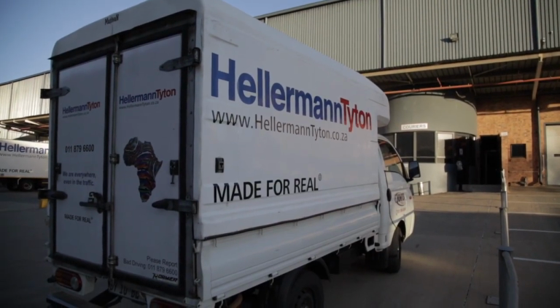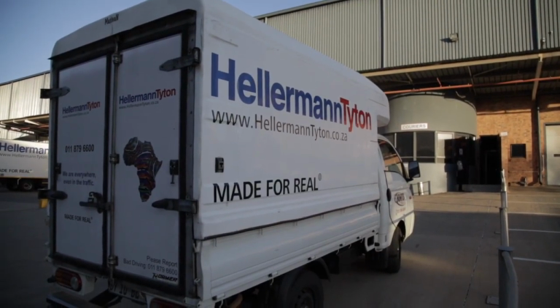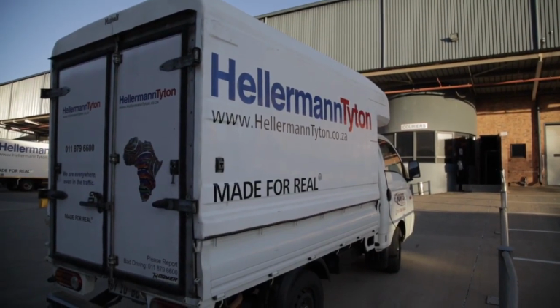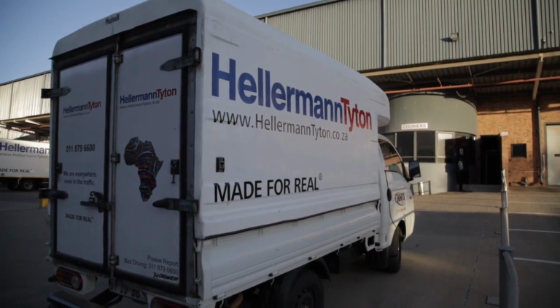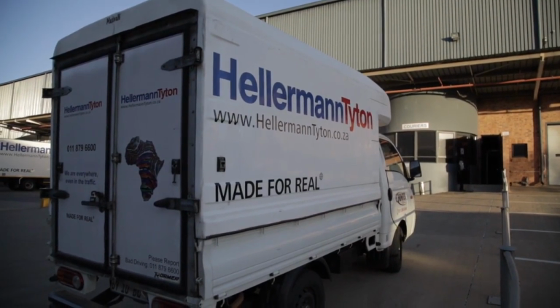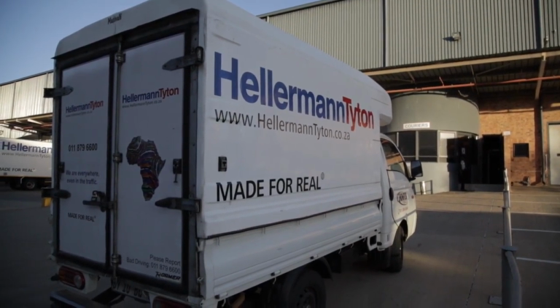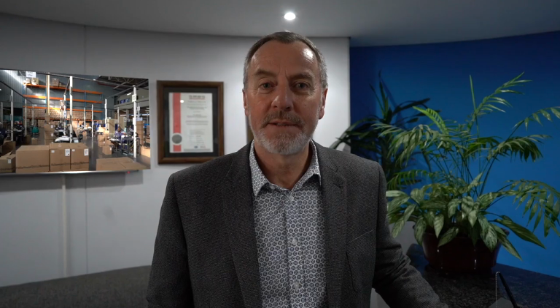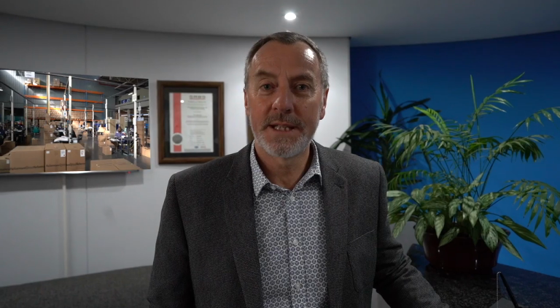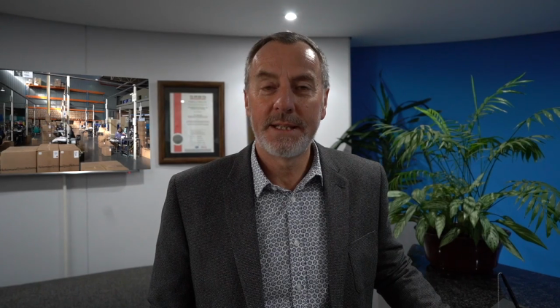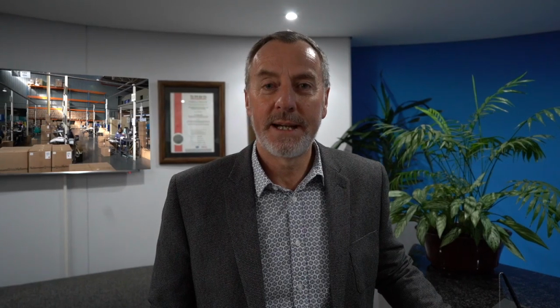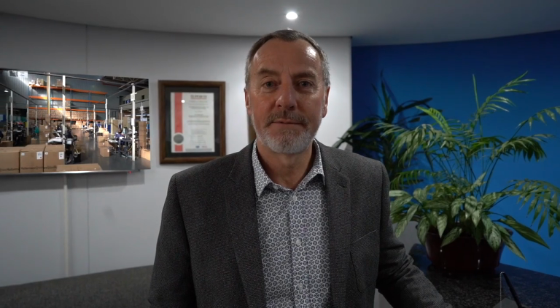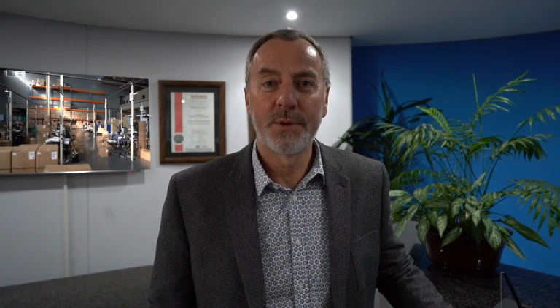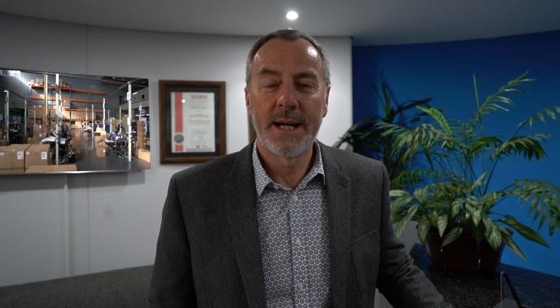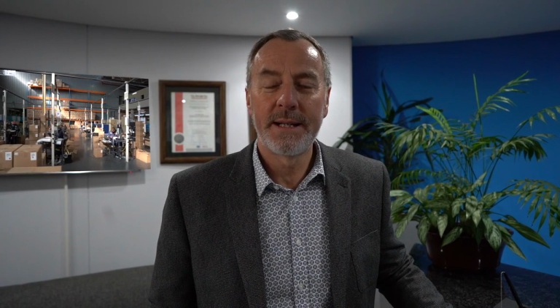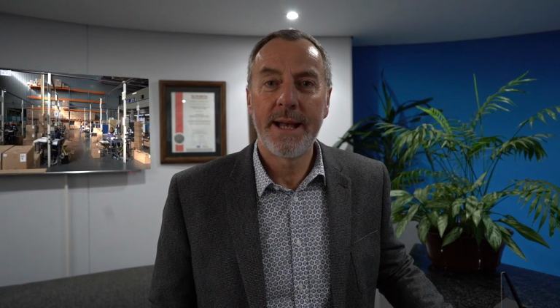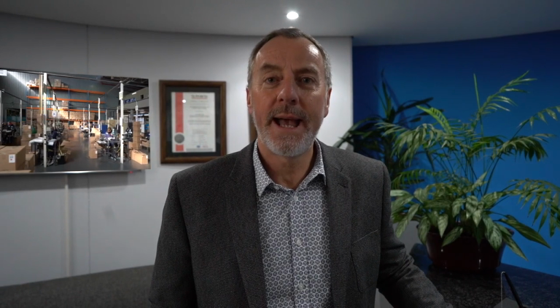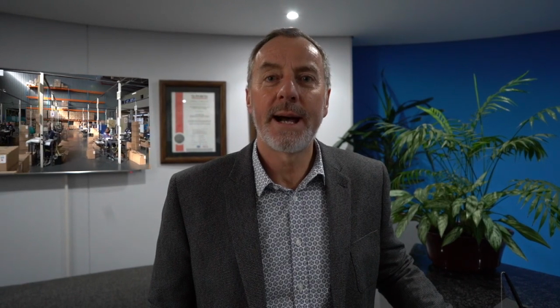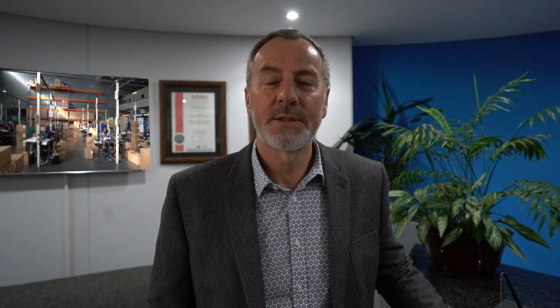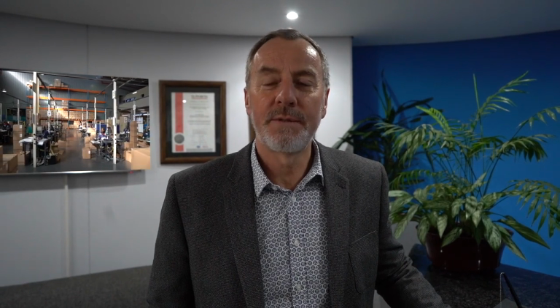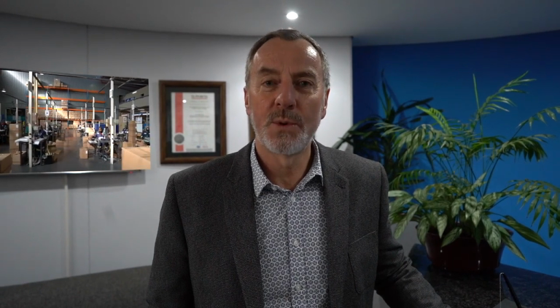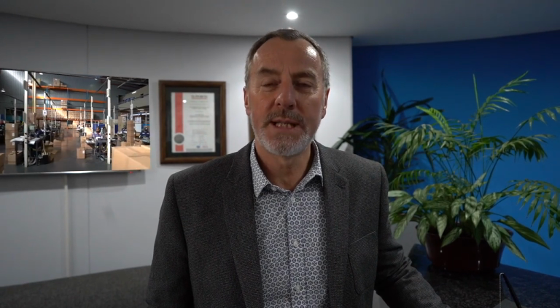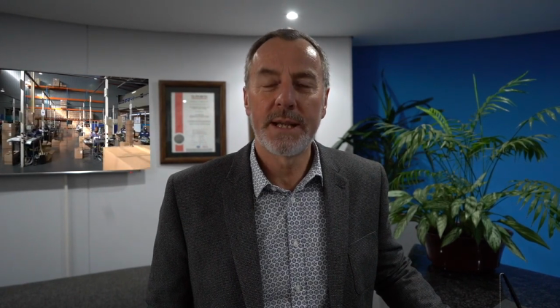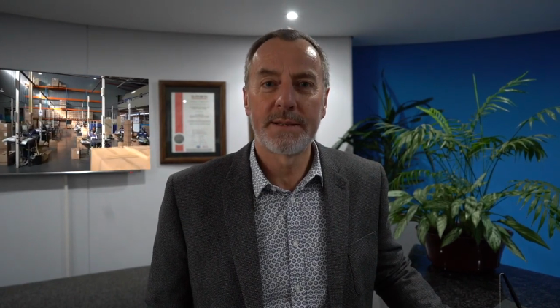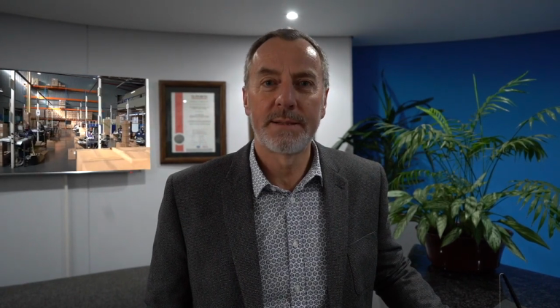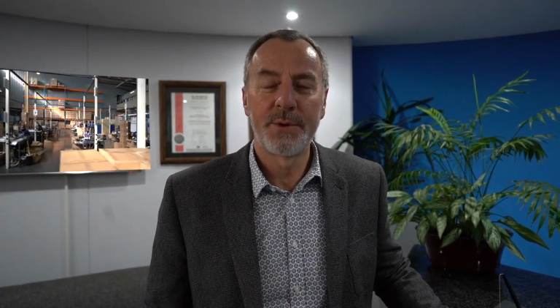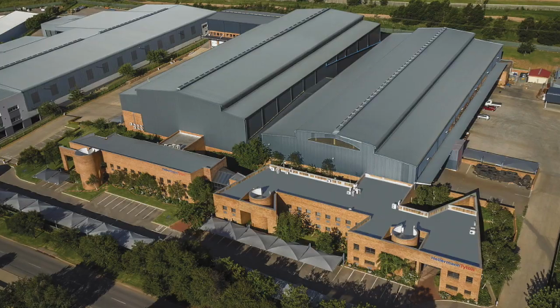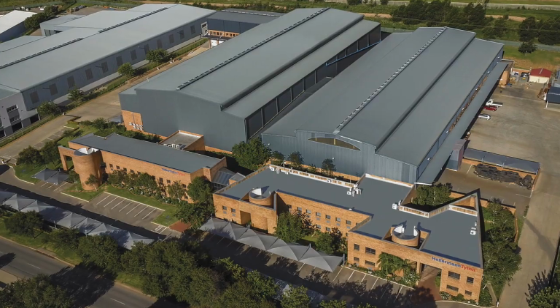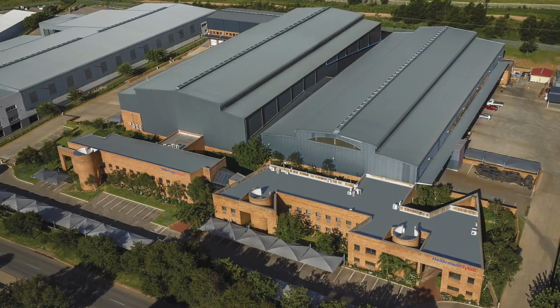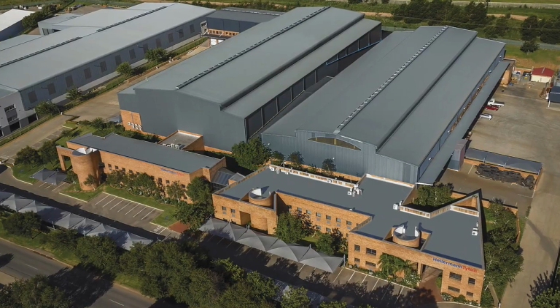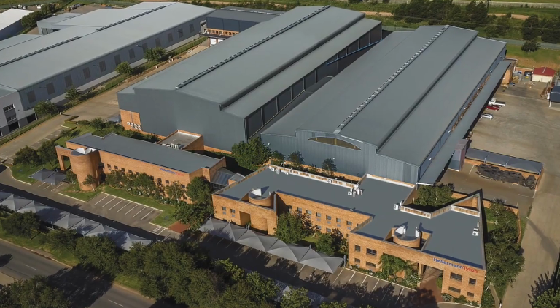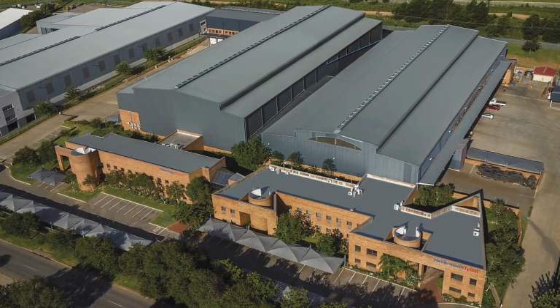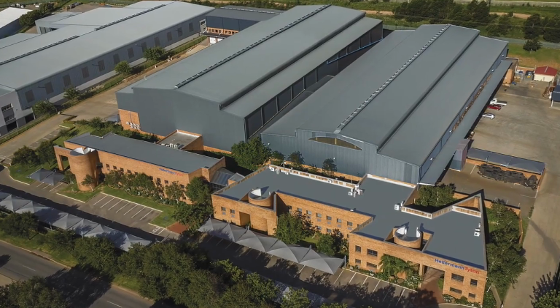We are IATF 16949 and ISO 14000 approved. Why don't you have a look around?